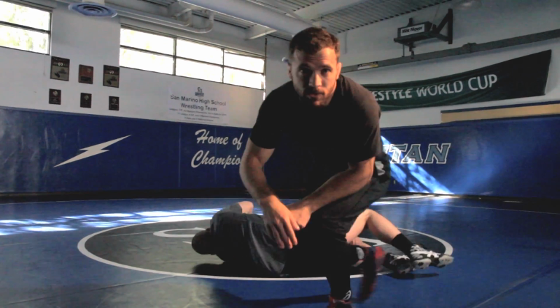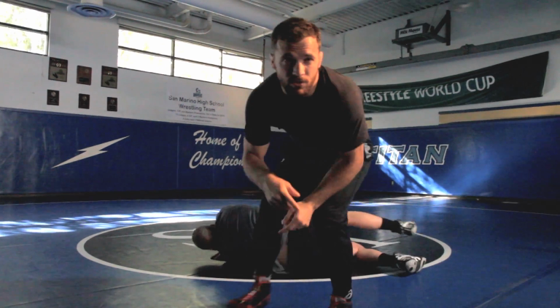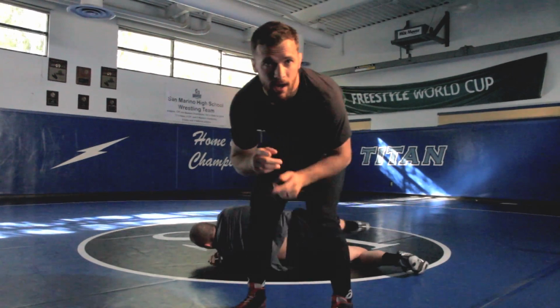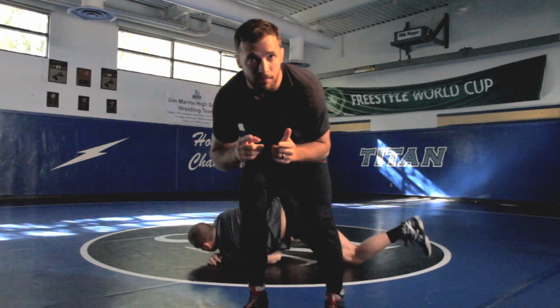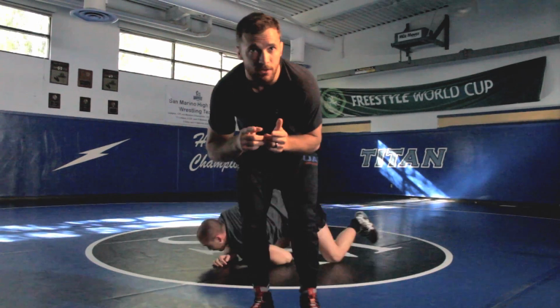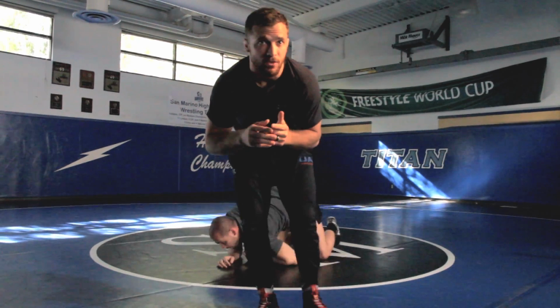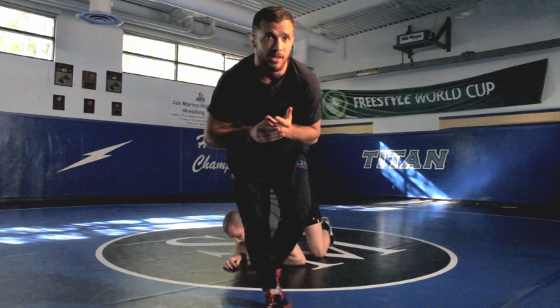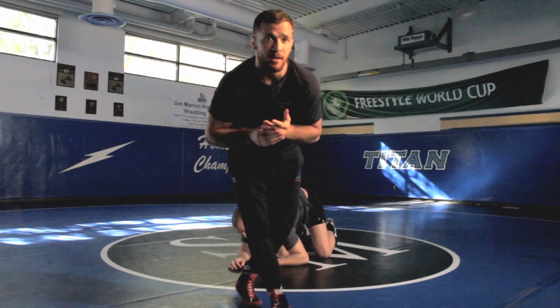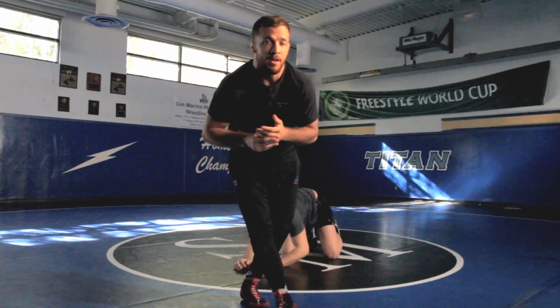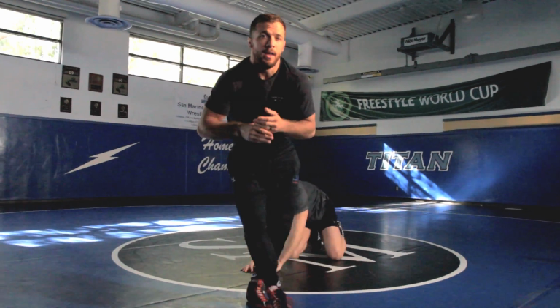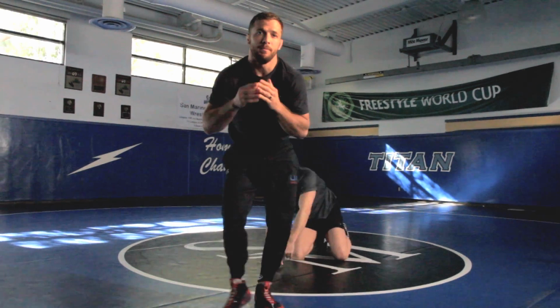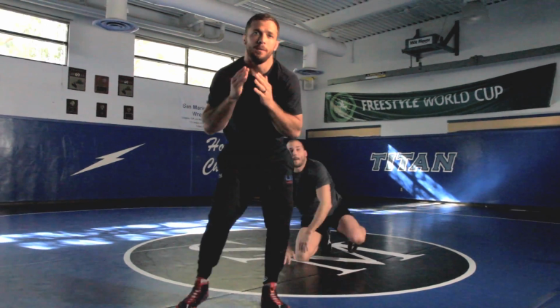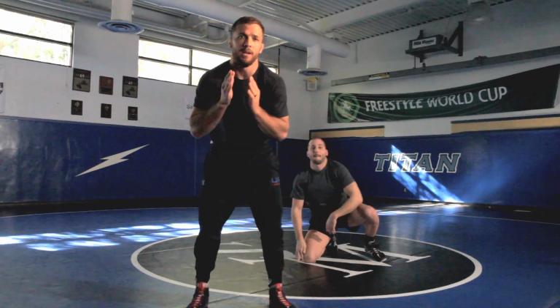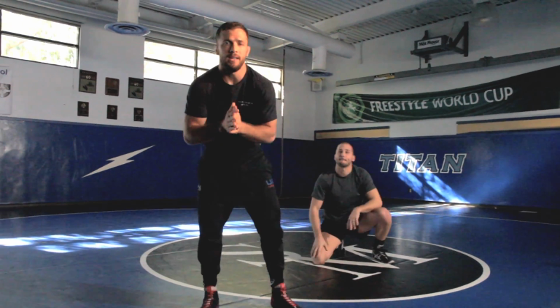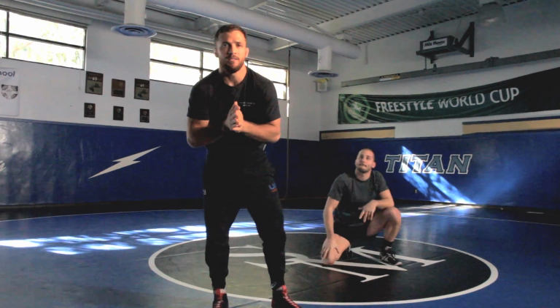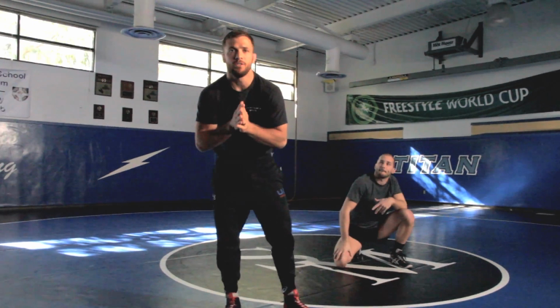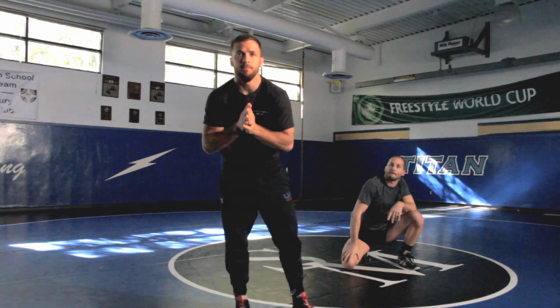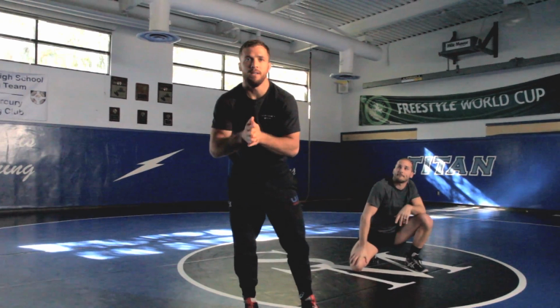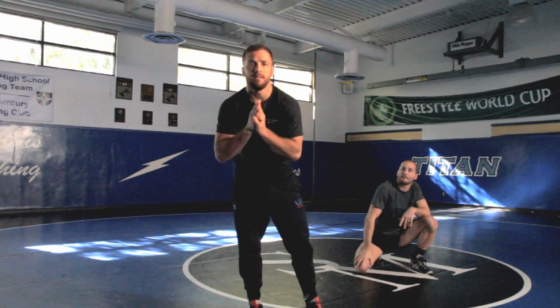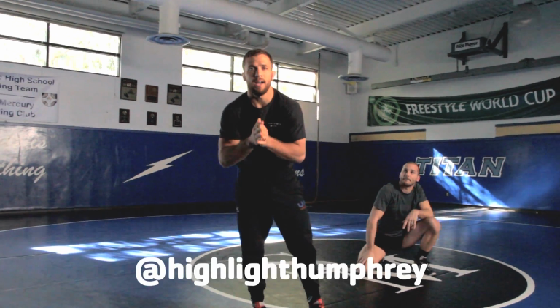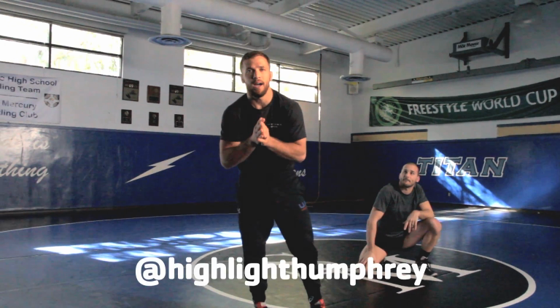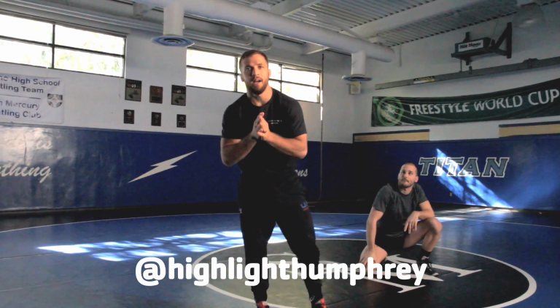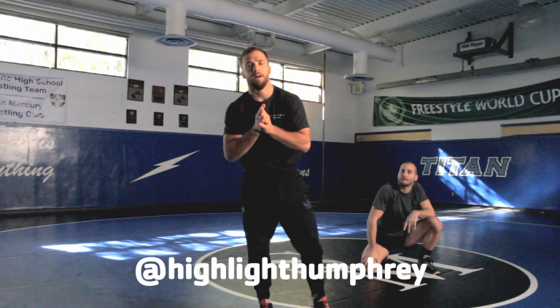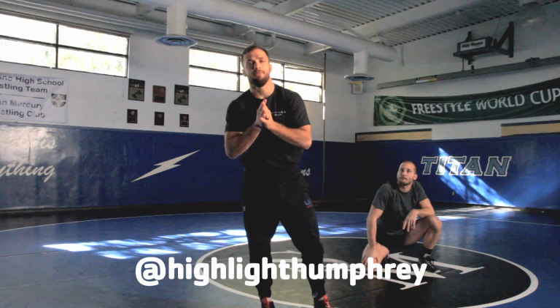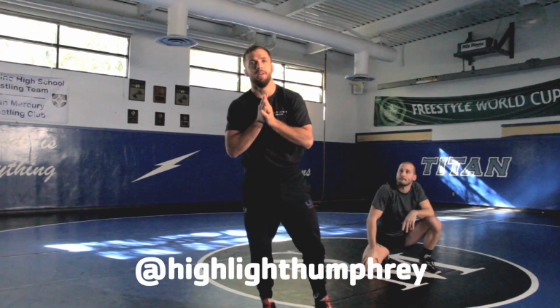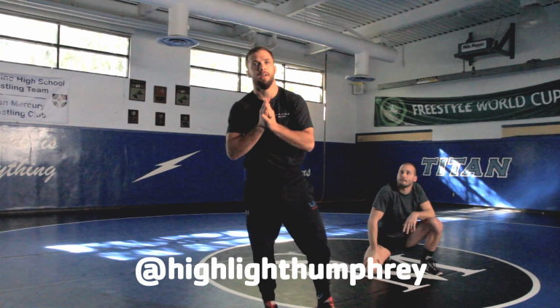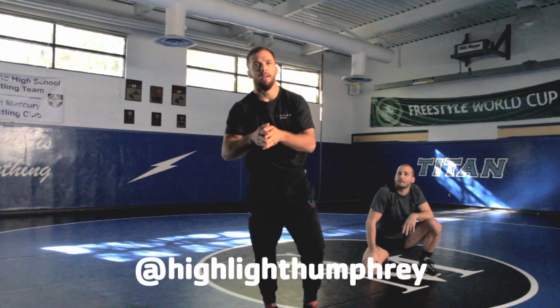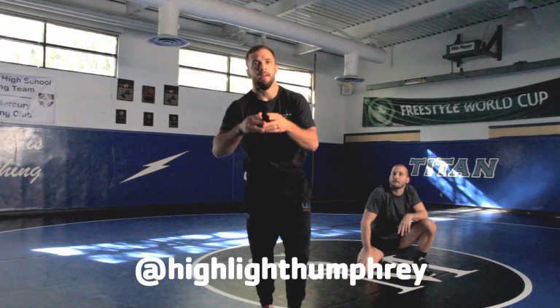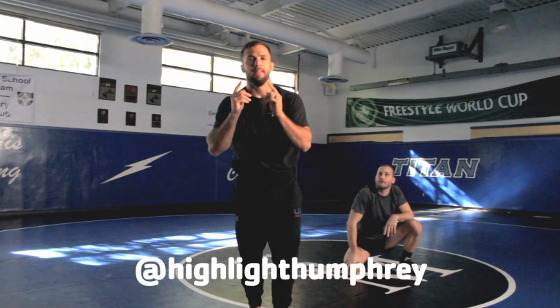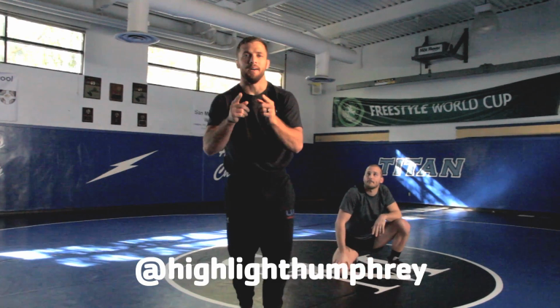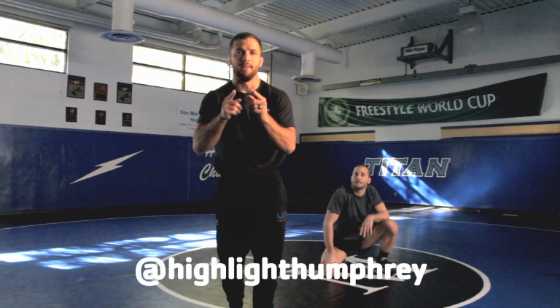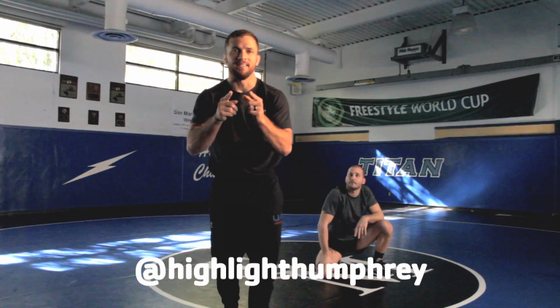Subscribe to my YouTube channel. Hit me up on any social media at Highlight Humphrey — the hump nasty.